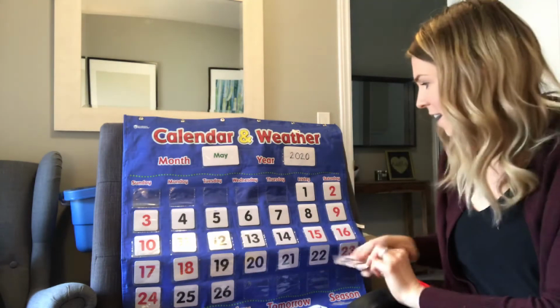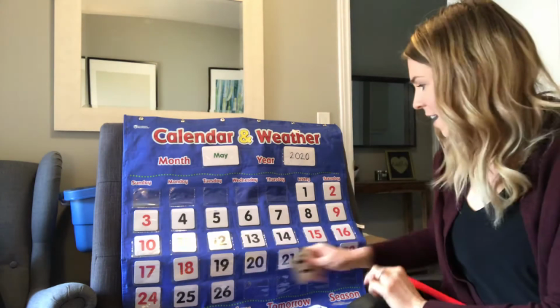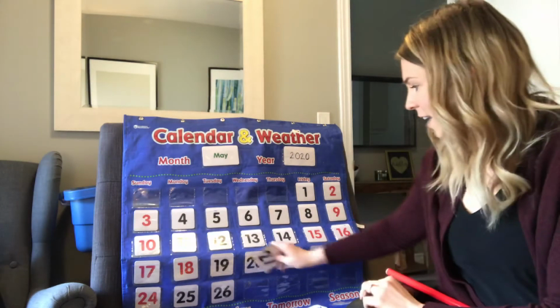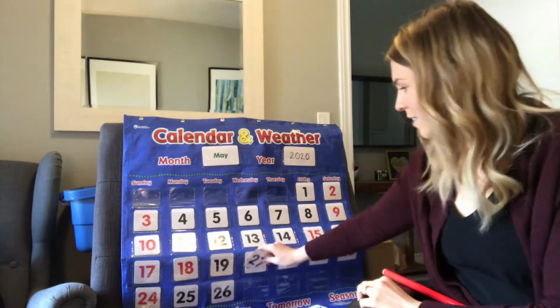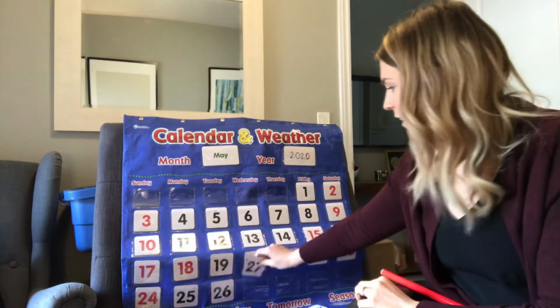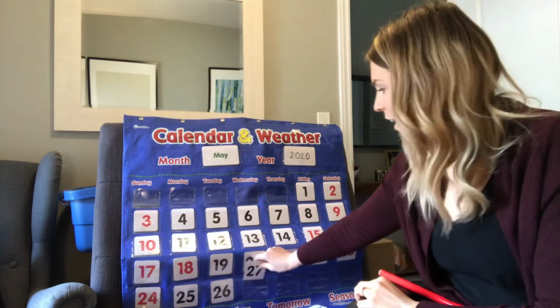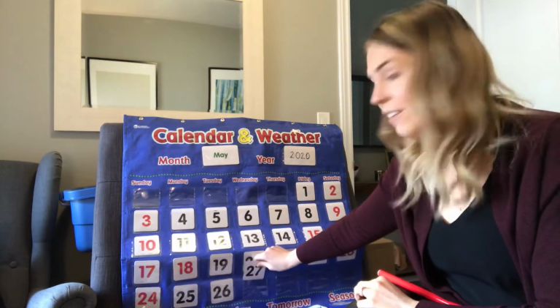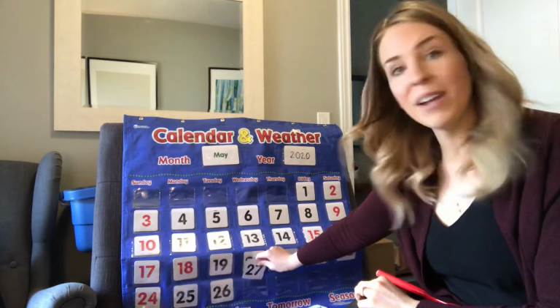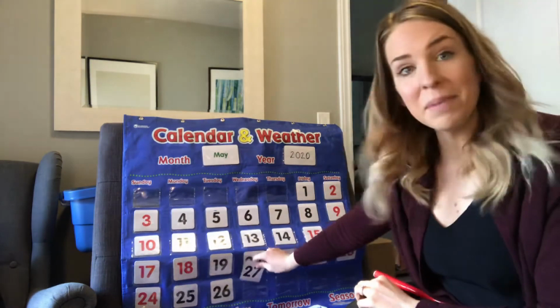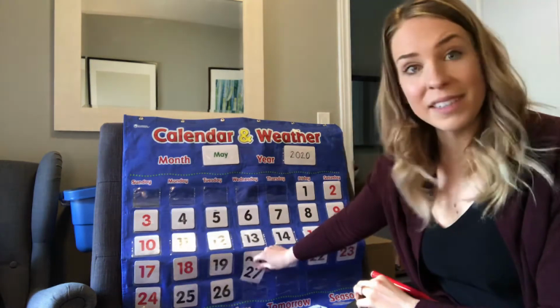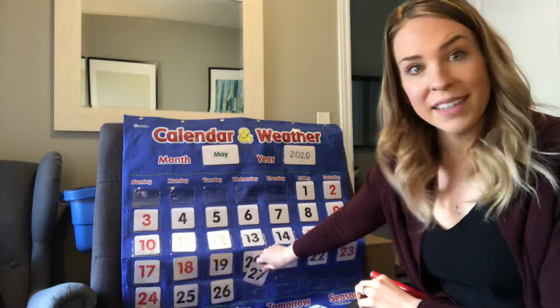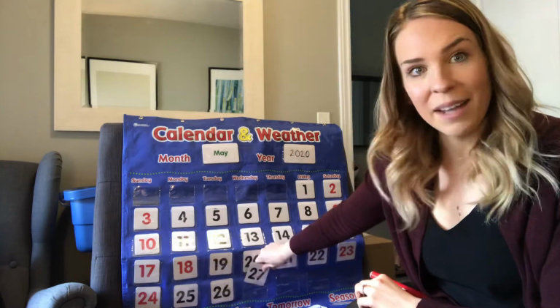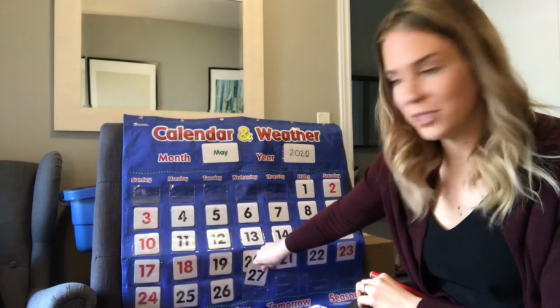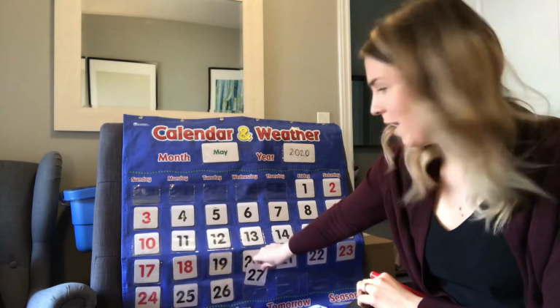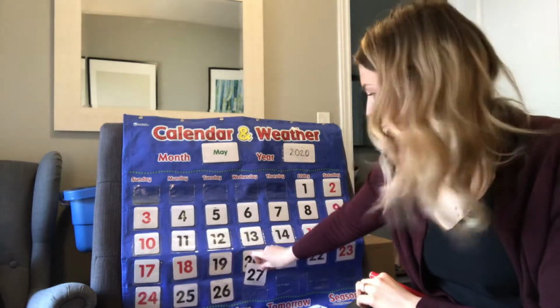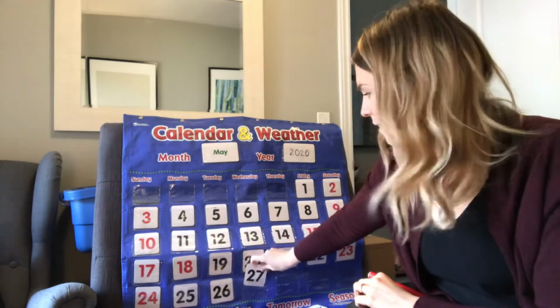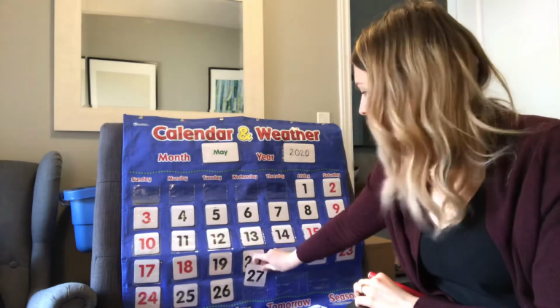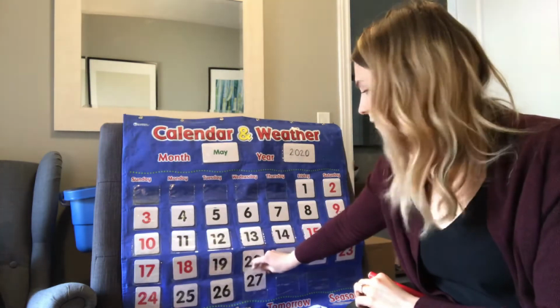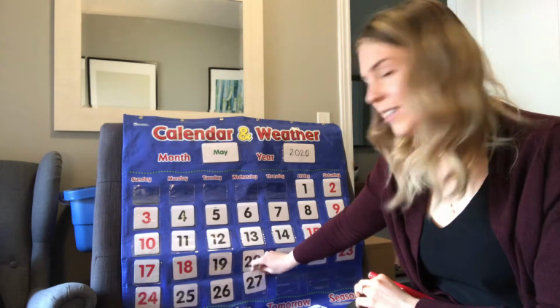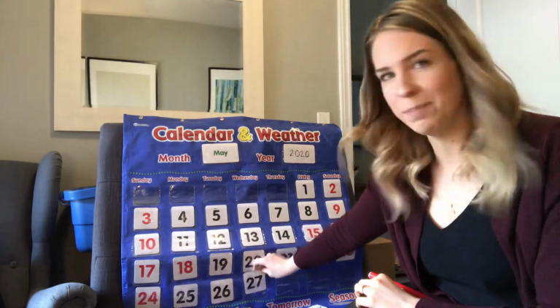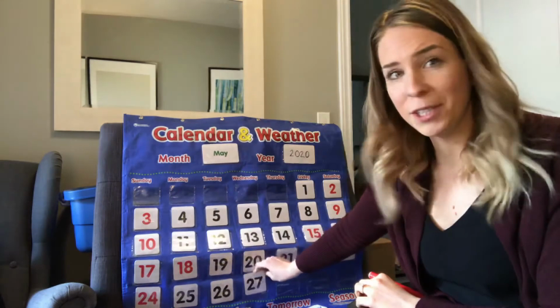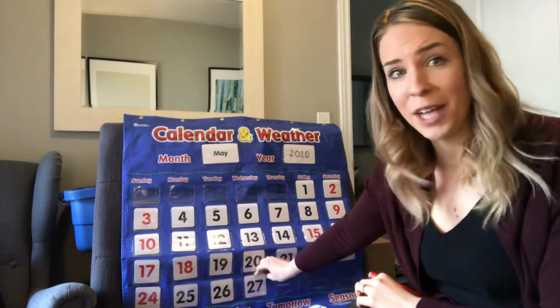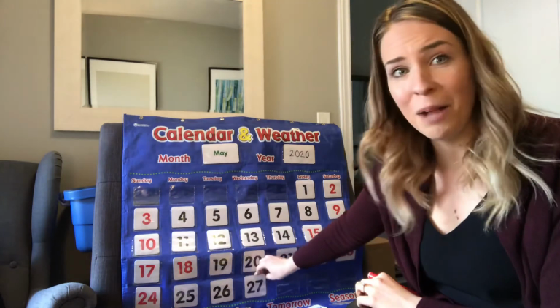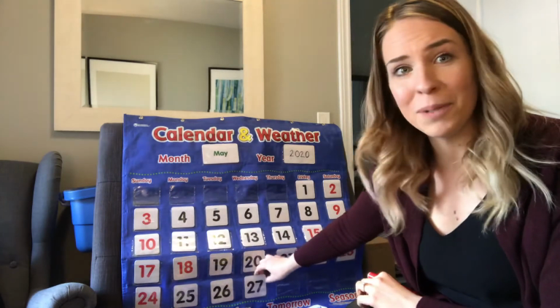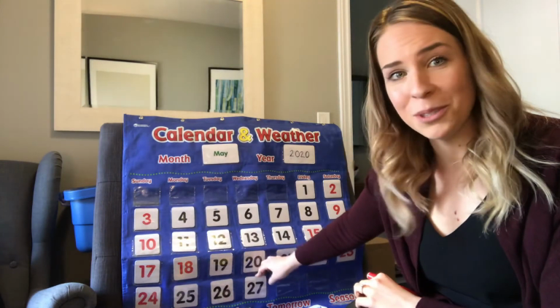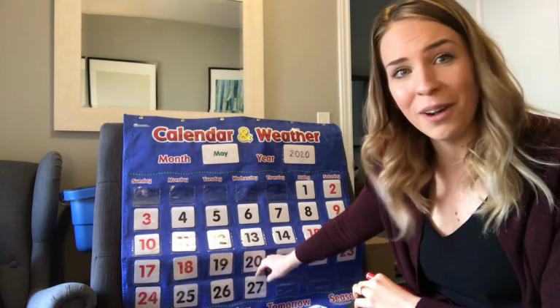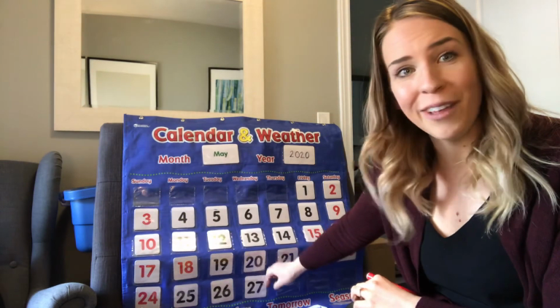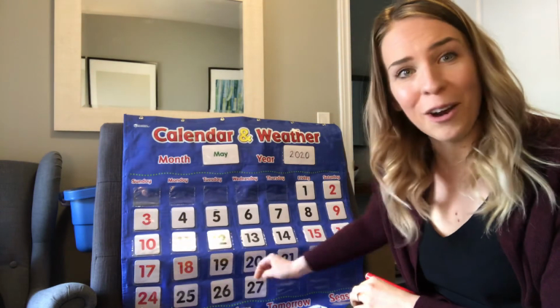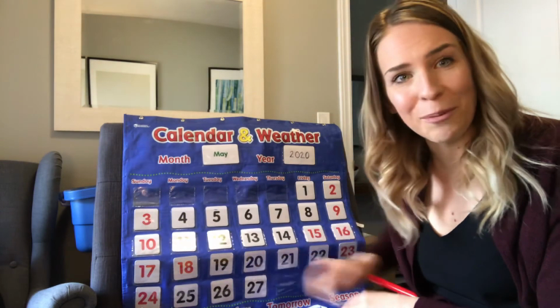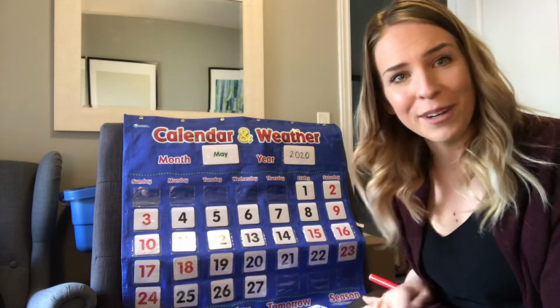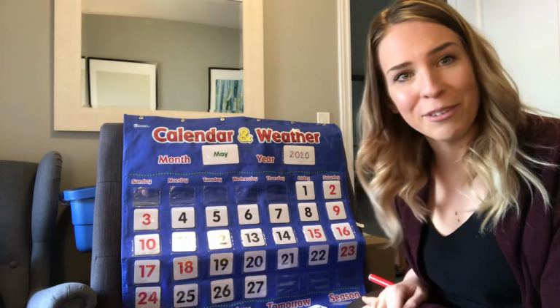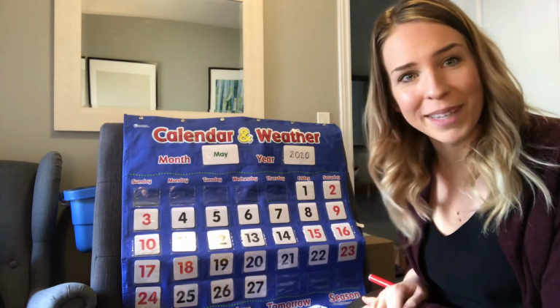That is a lot of numbers to count to. I'm missing having a special helper do all the hard work for me.